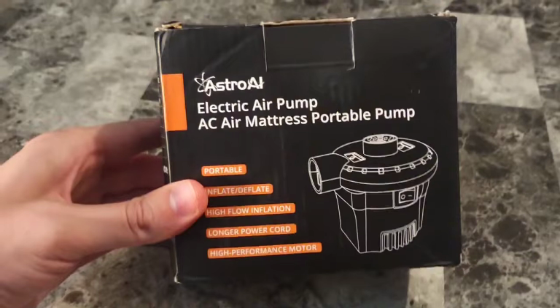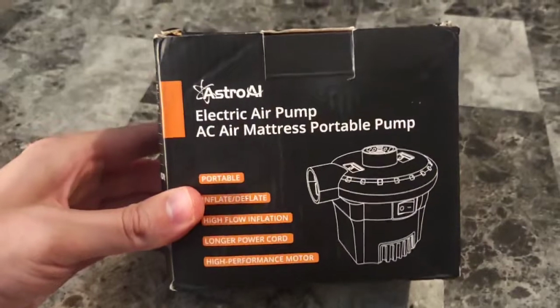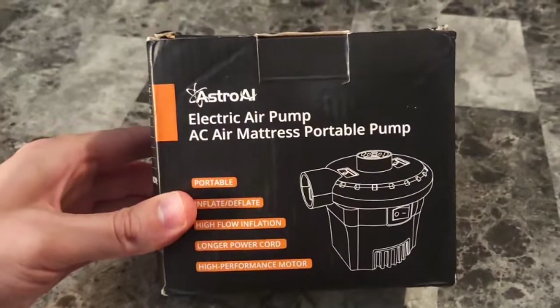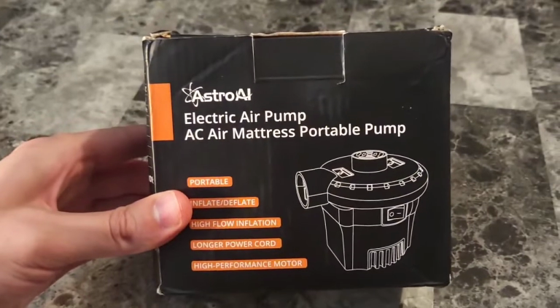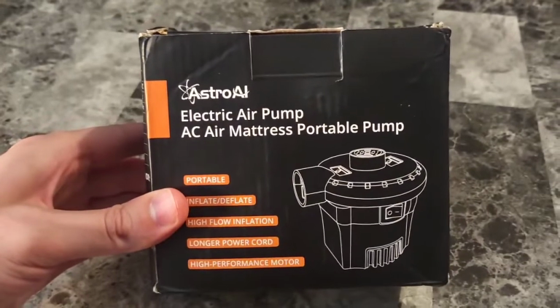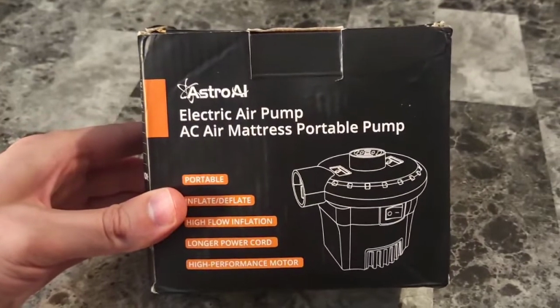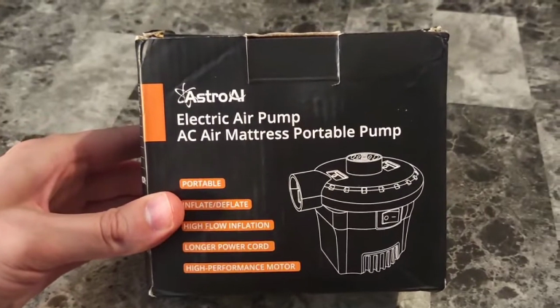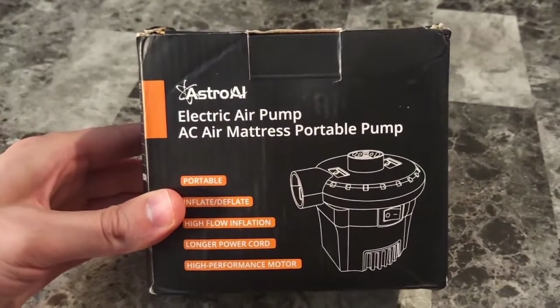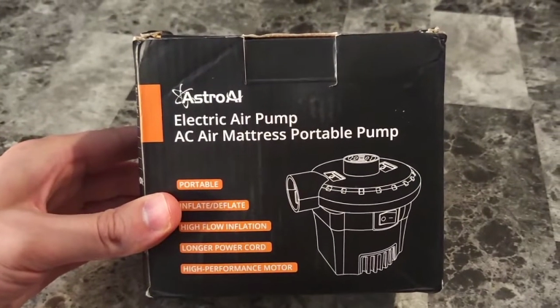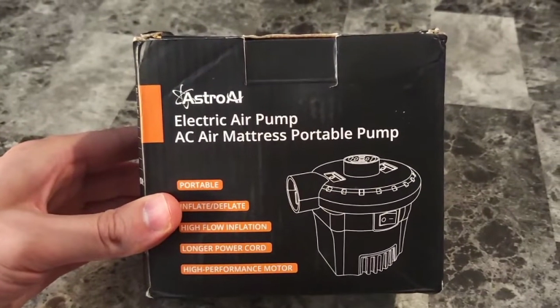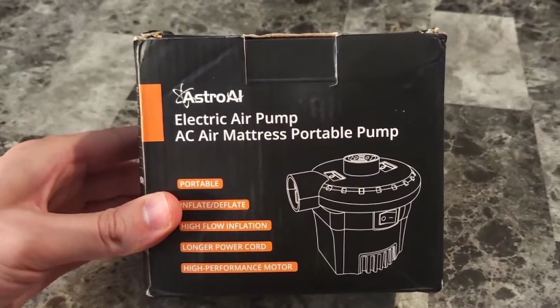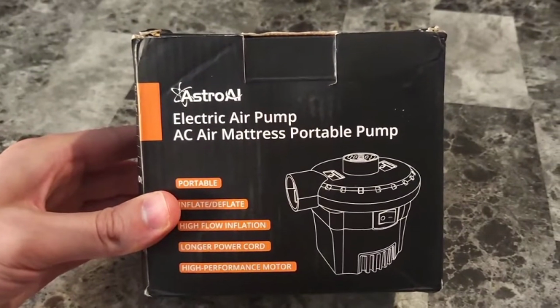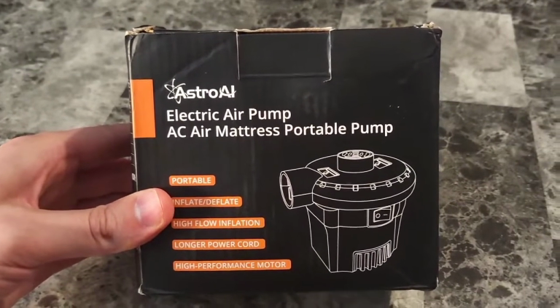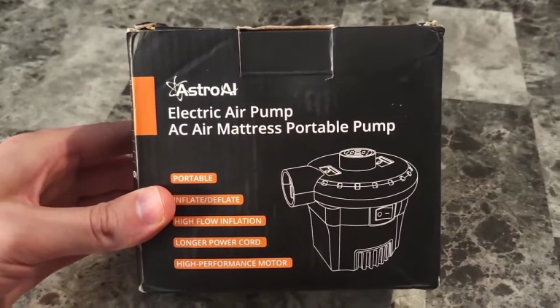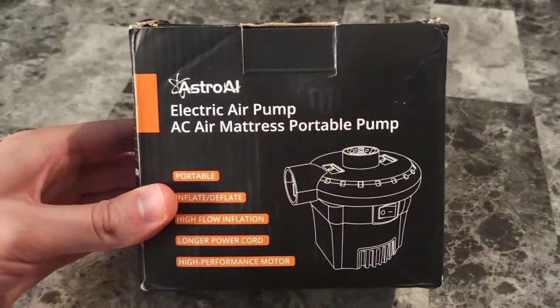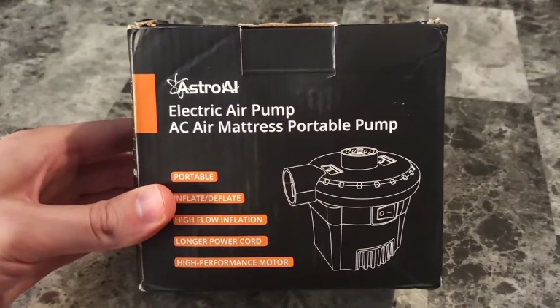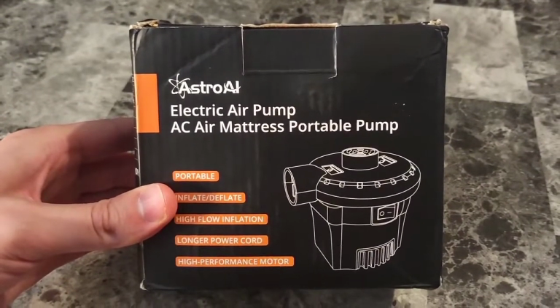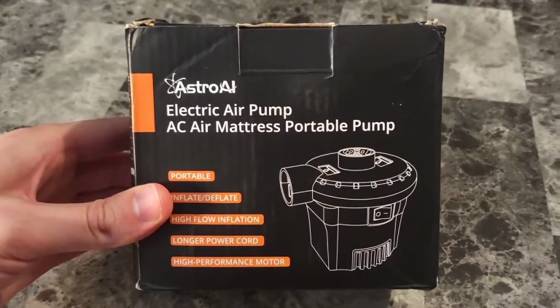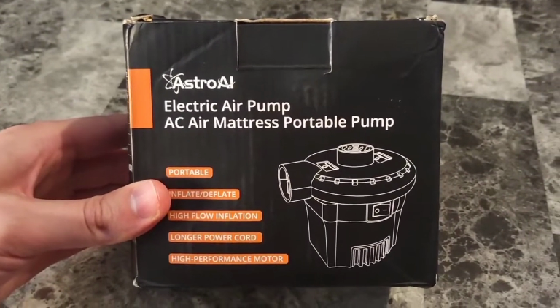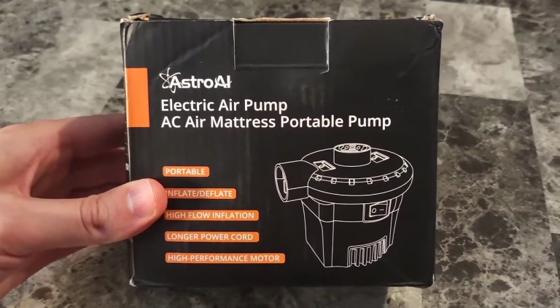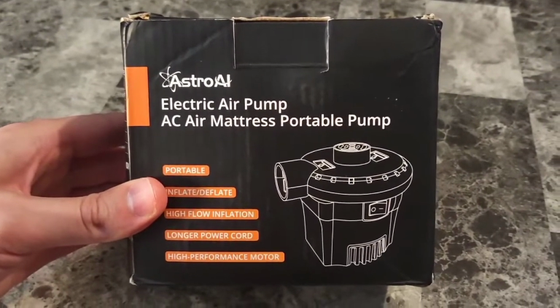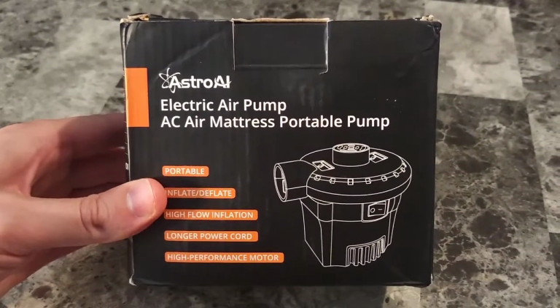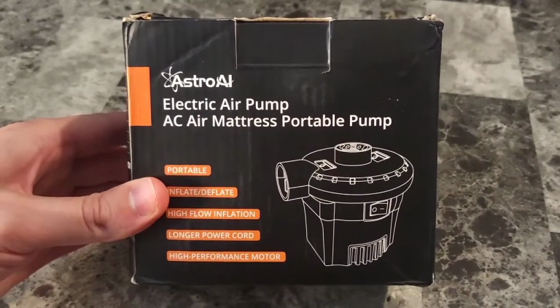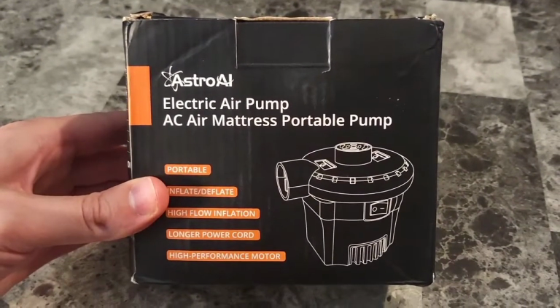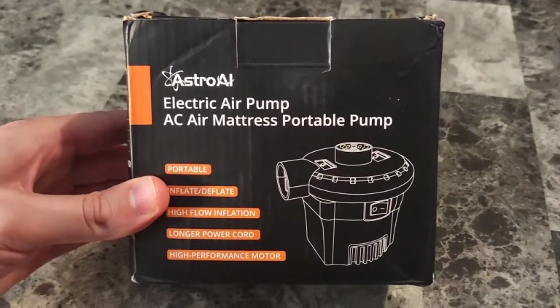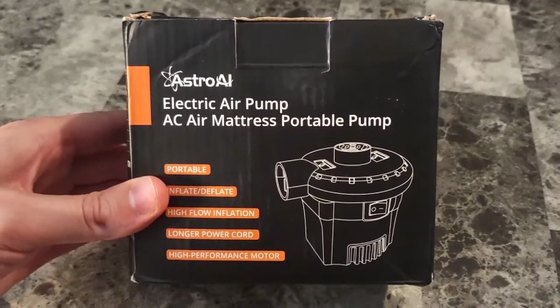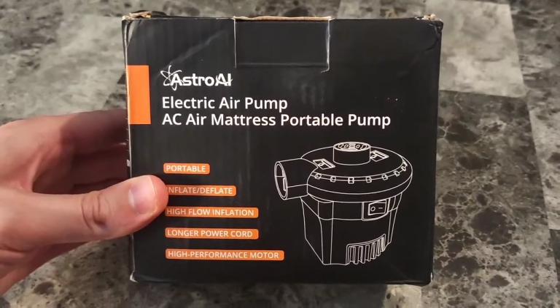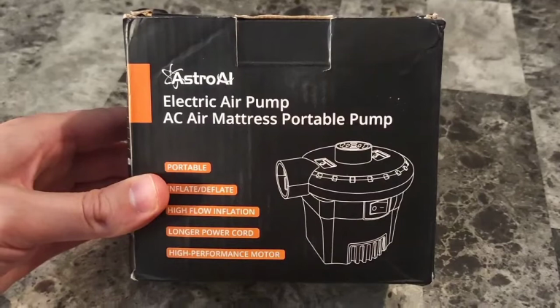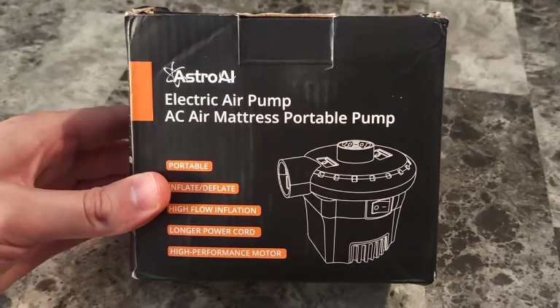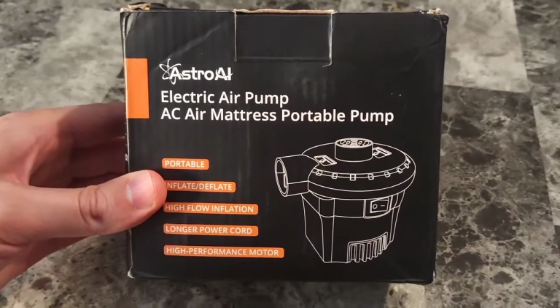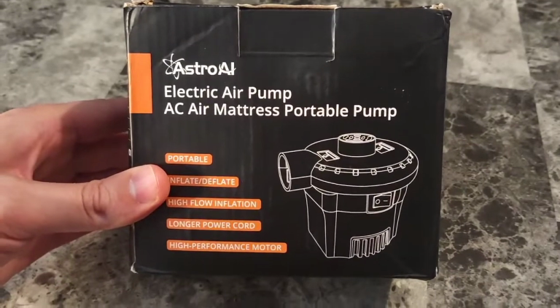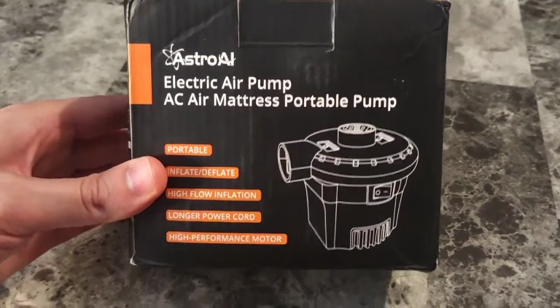What's up guys, Mr. Alan C here. We're taking a look at the Astro AI Electric Air Pump, AC Air Mattress Portable Pump.